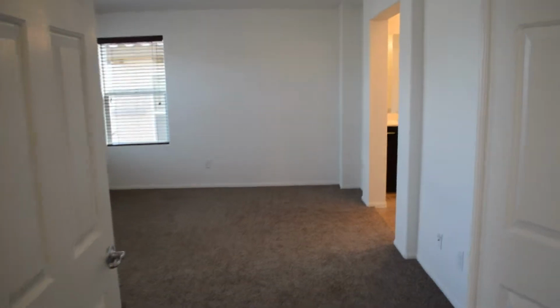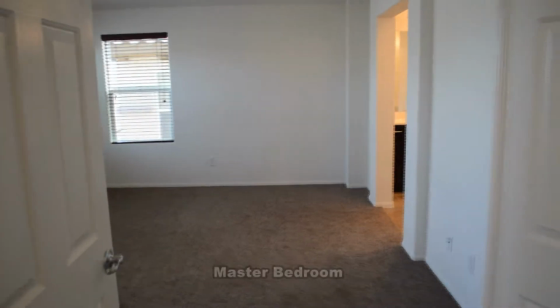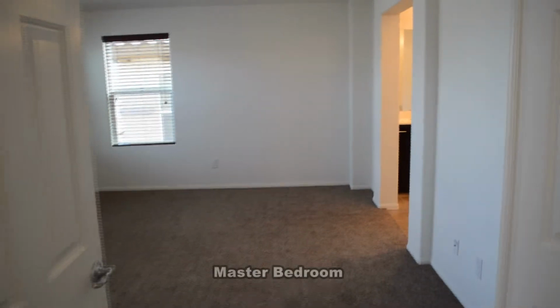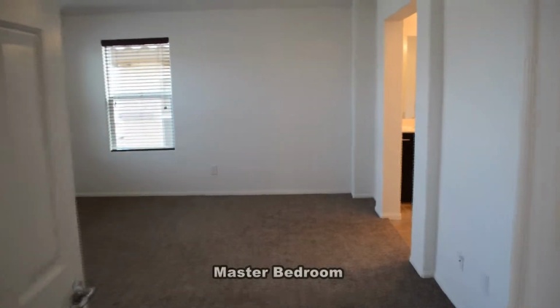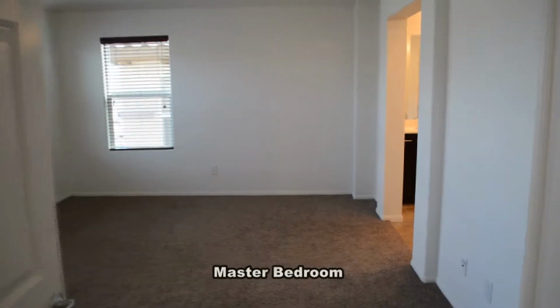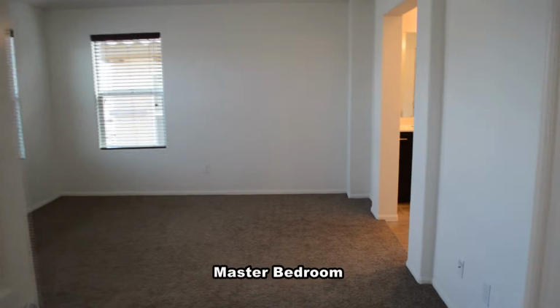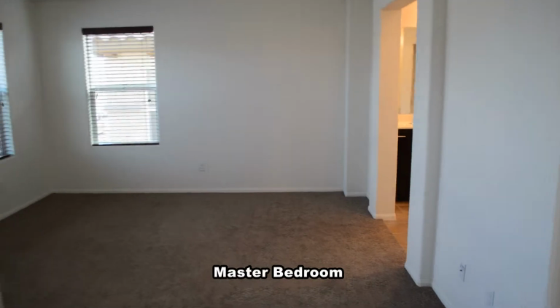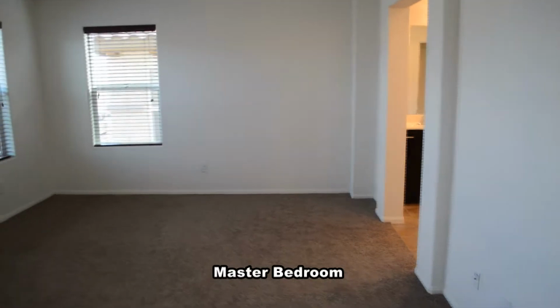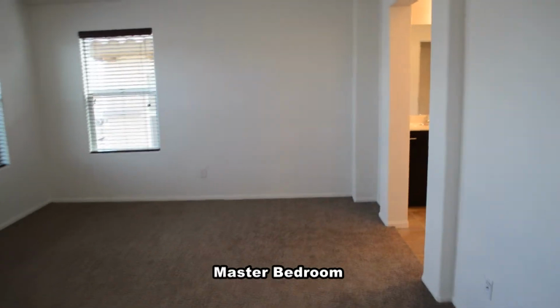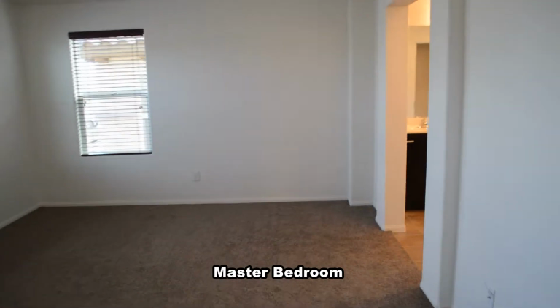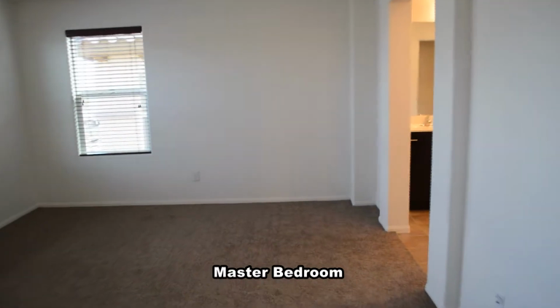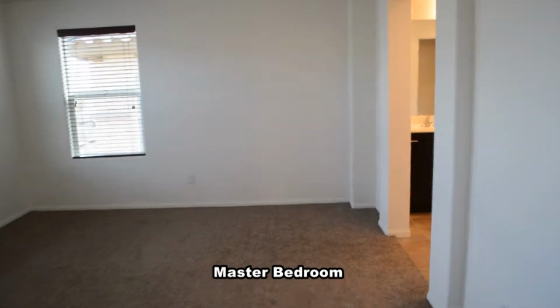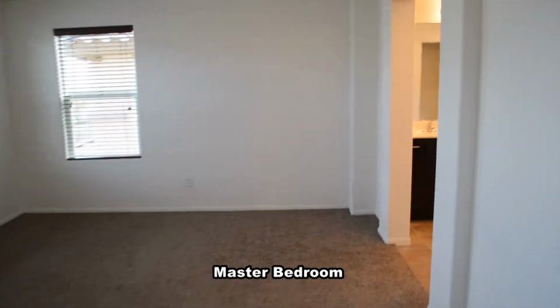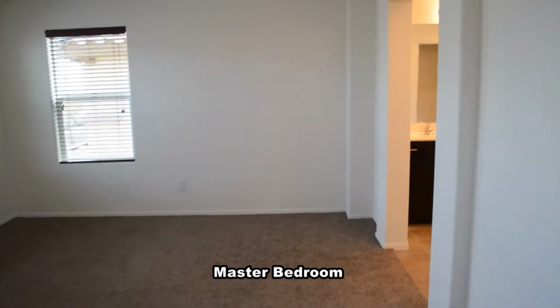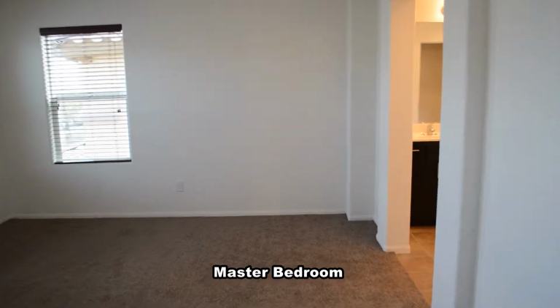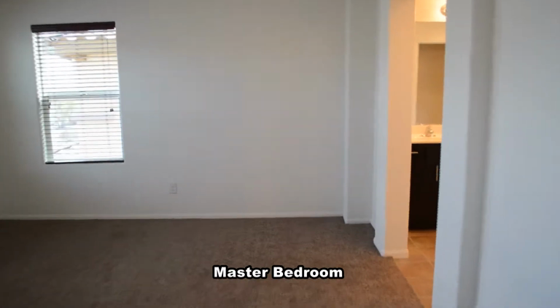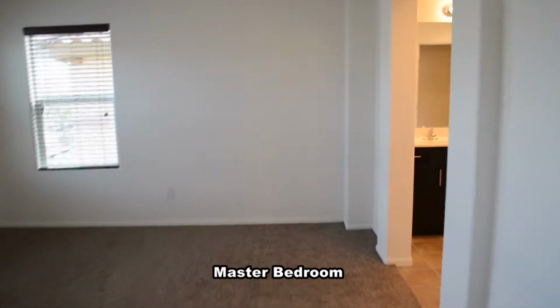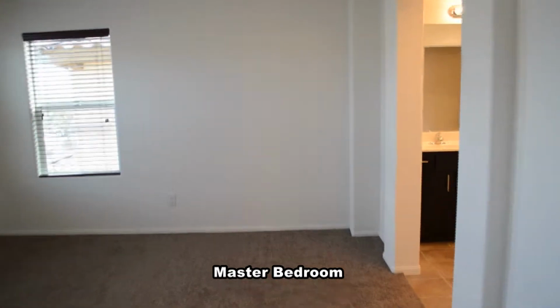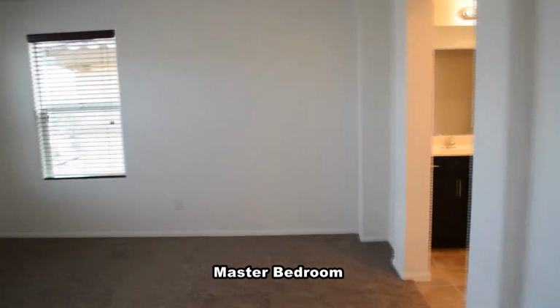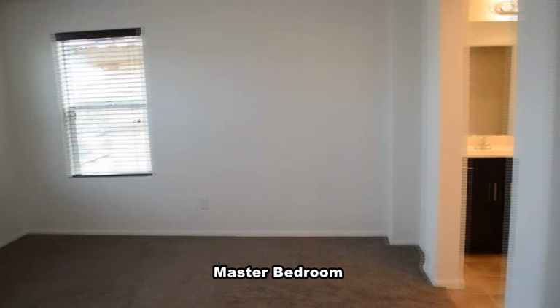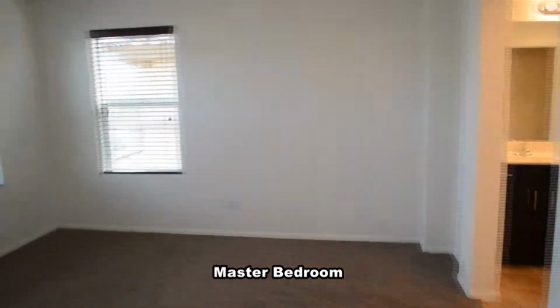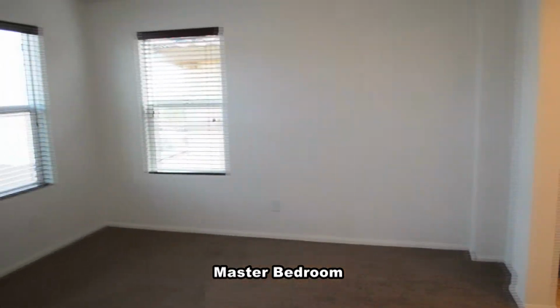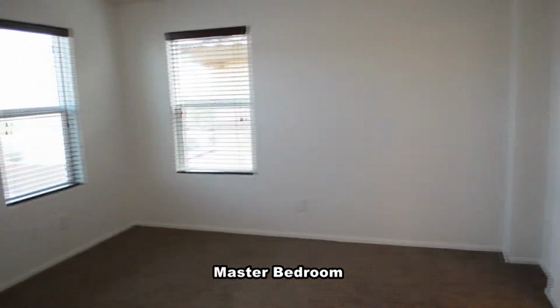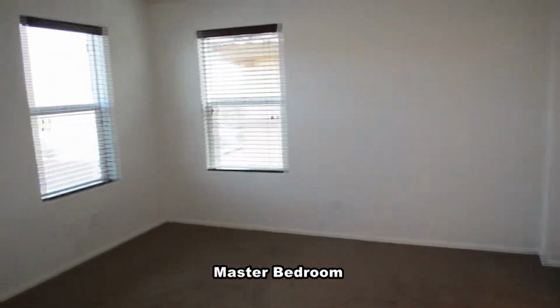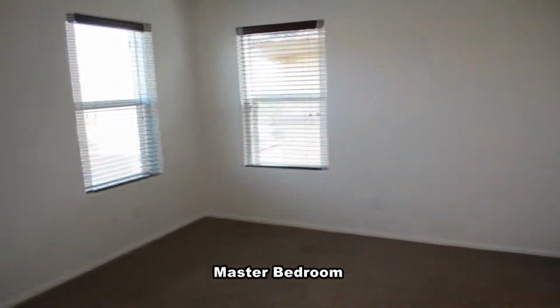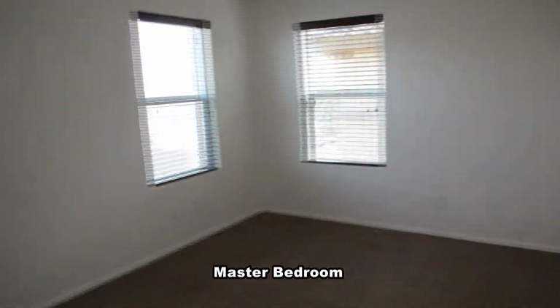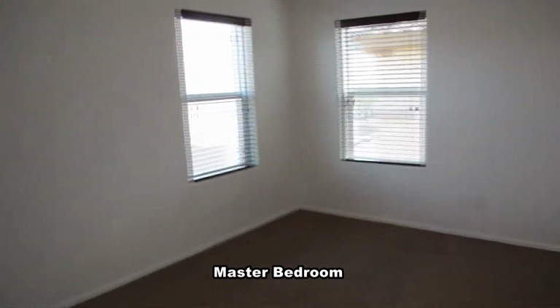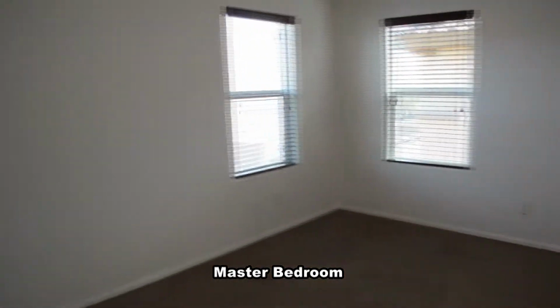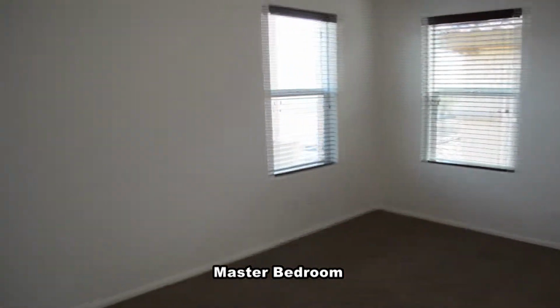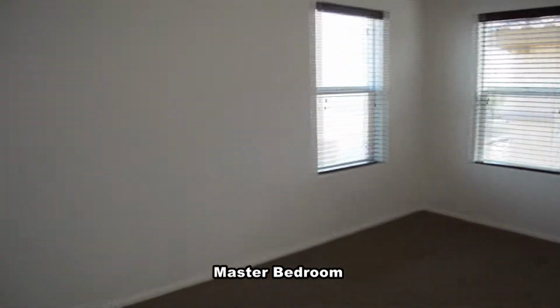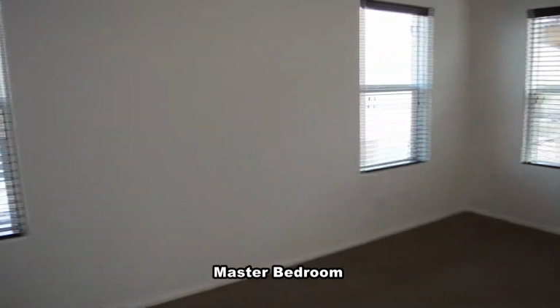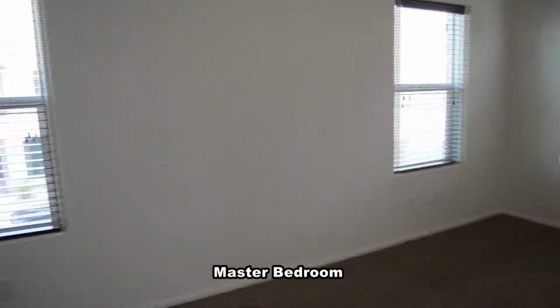The master bedroom has a double door entry, blinds on the windows, and a regular and walk-in closet.